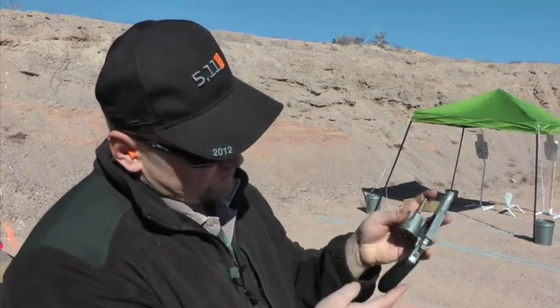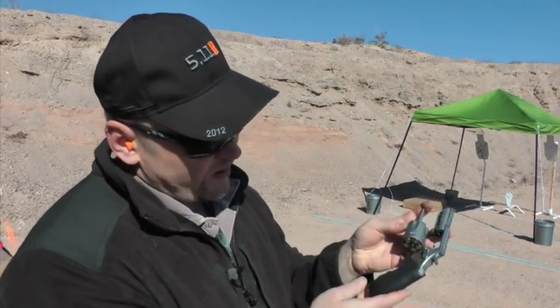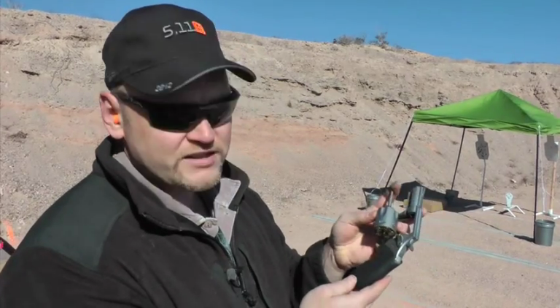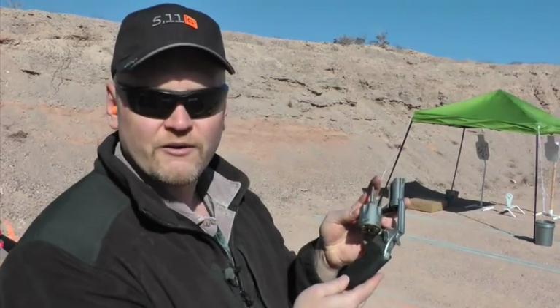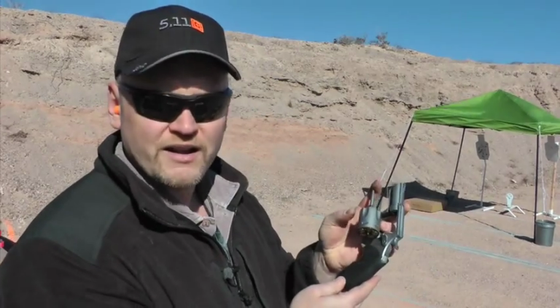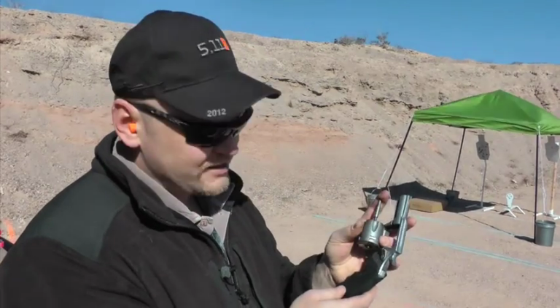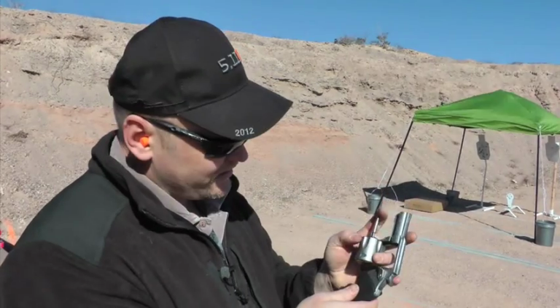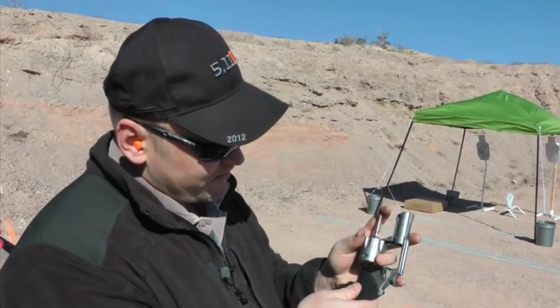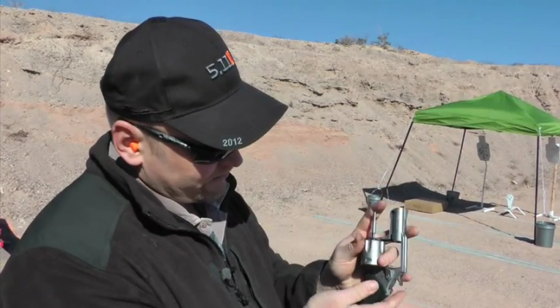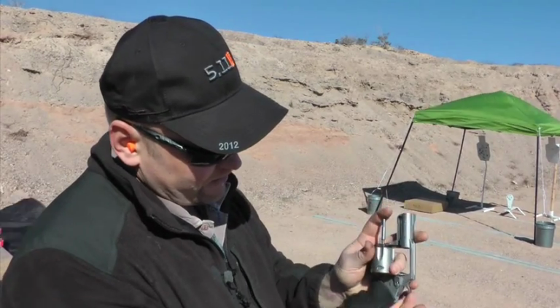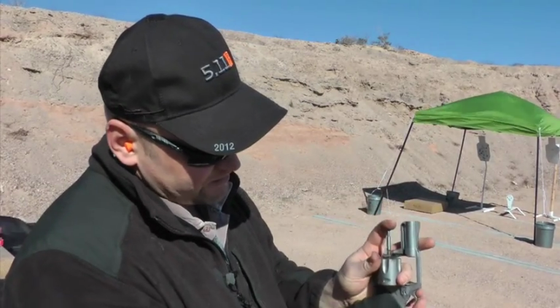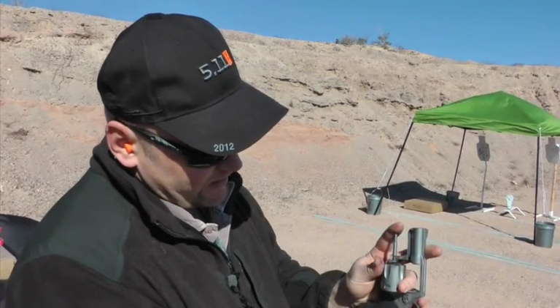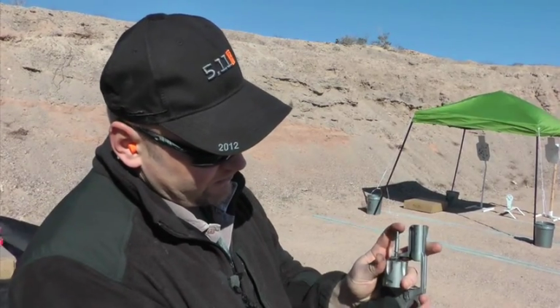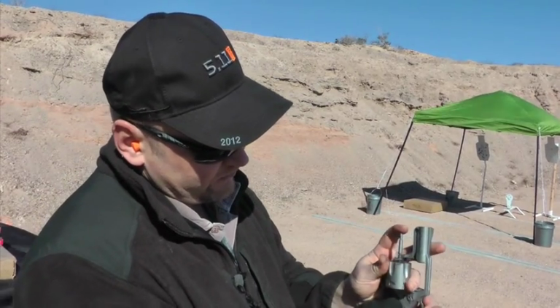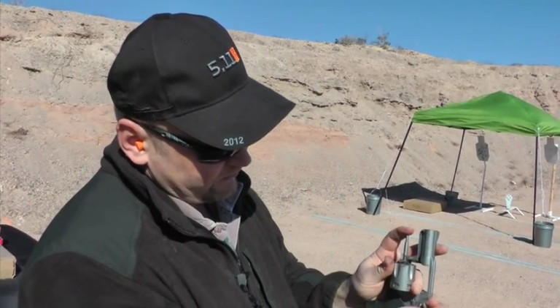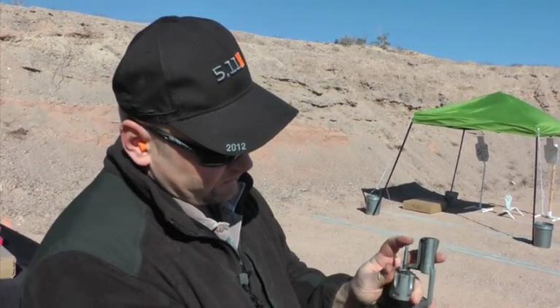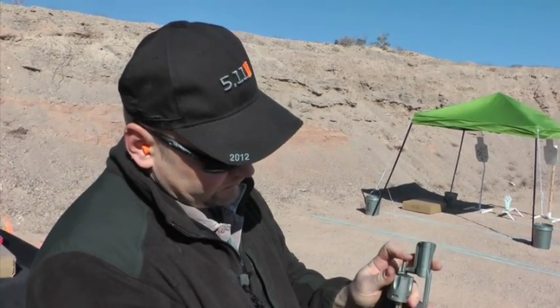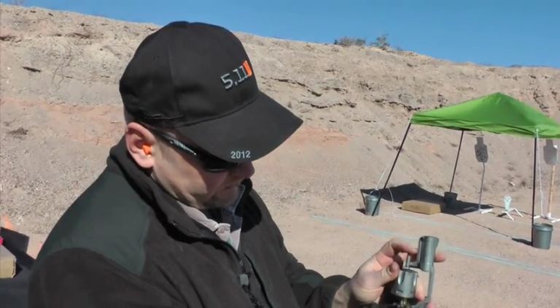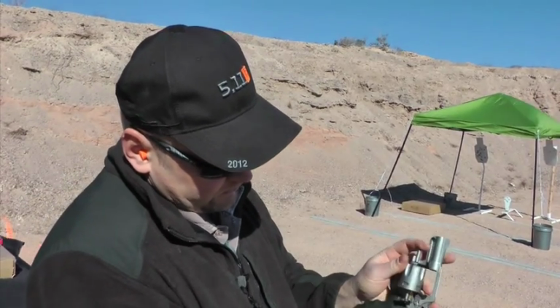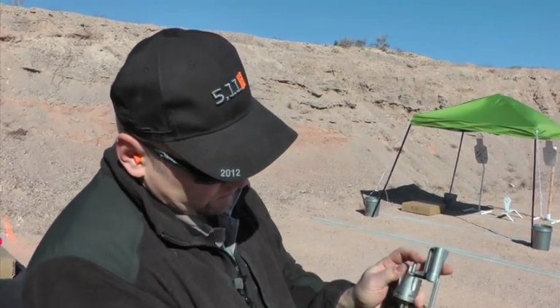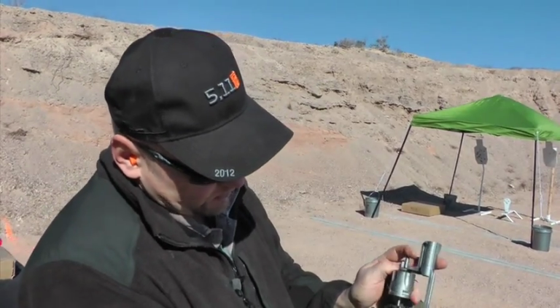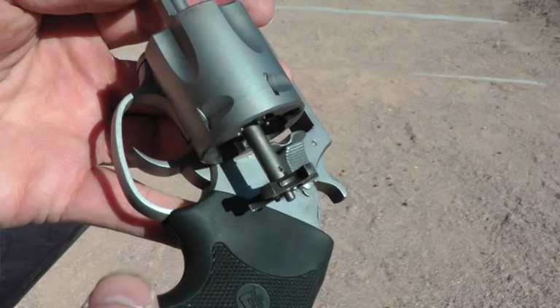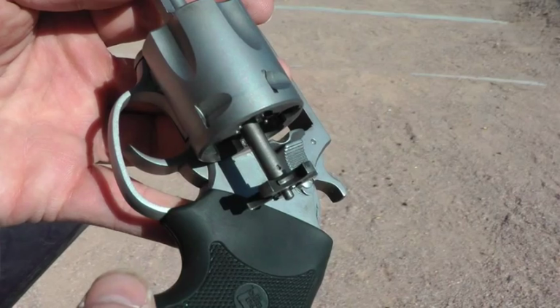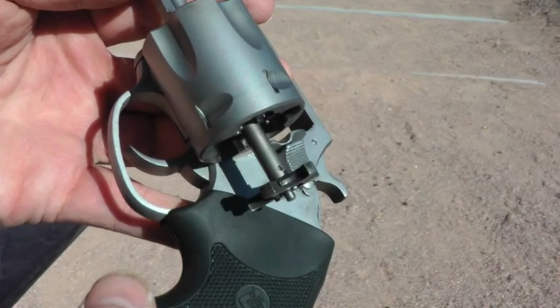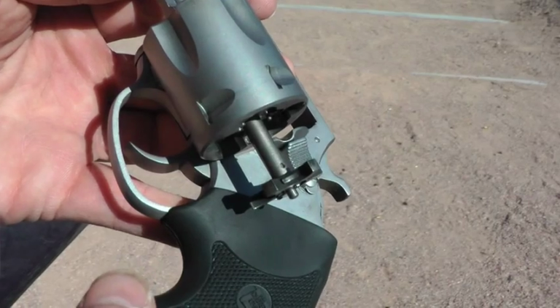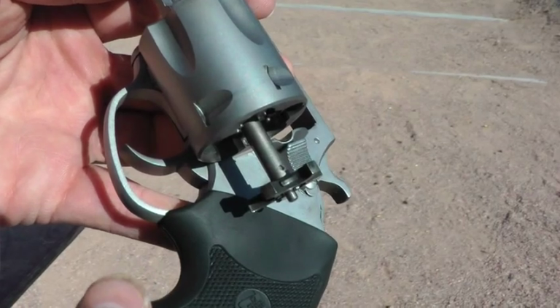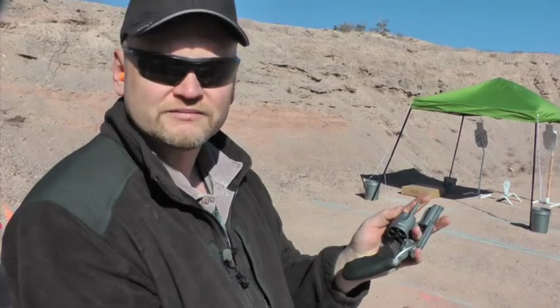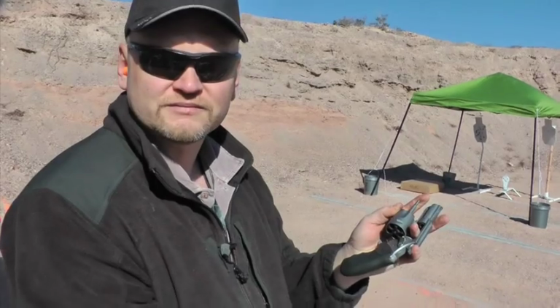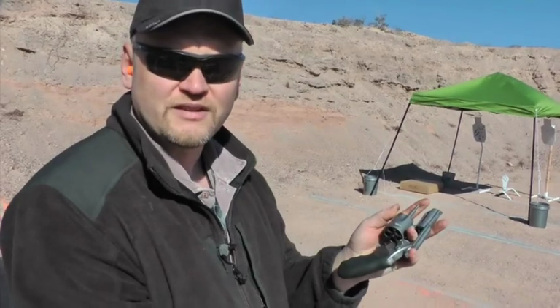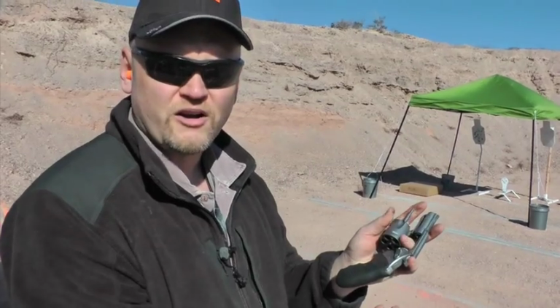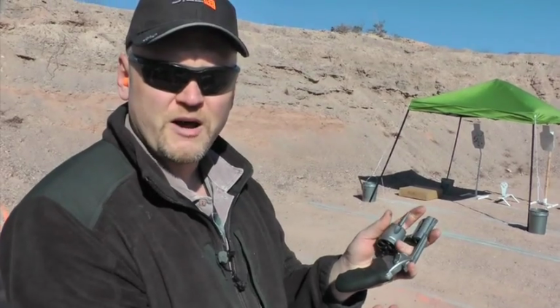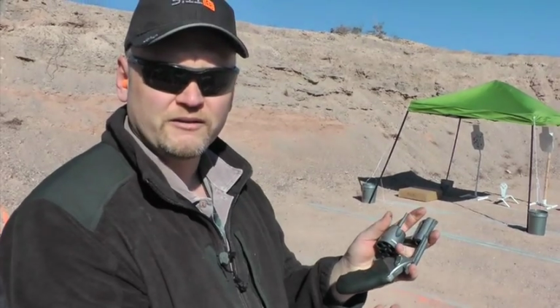Rounds stay right inside there. Turn it upside down, quick plunge, and they all come out.